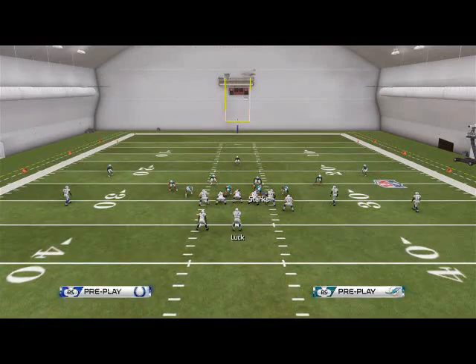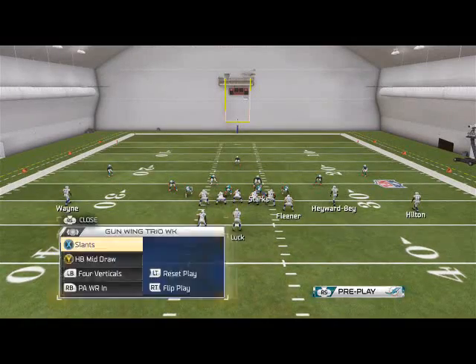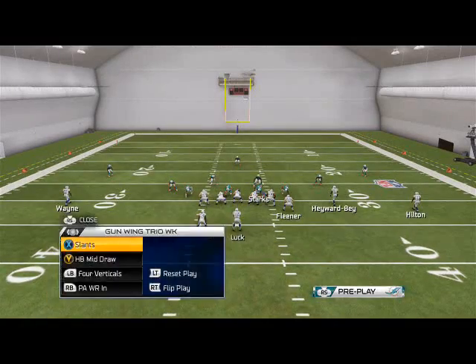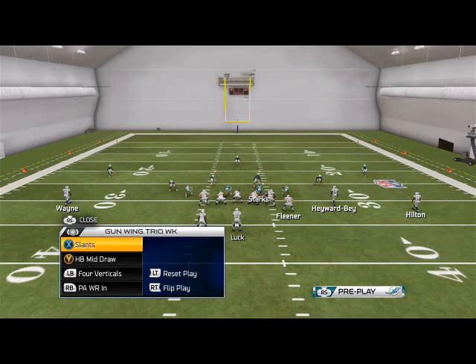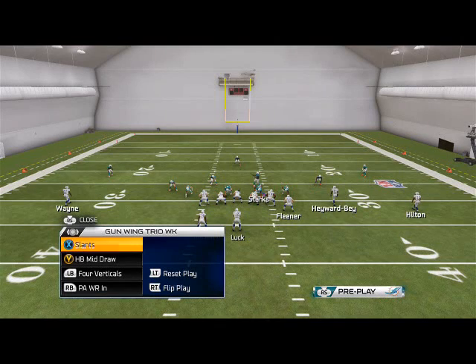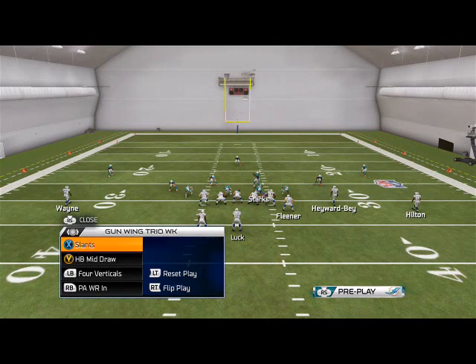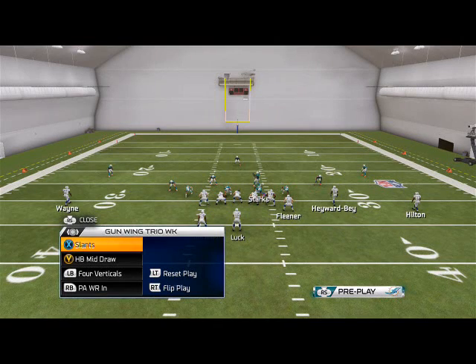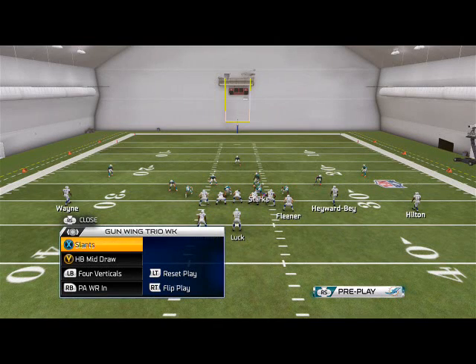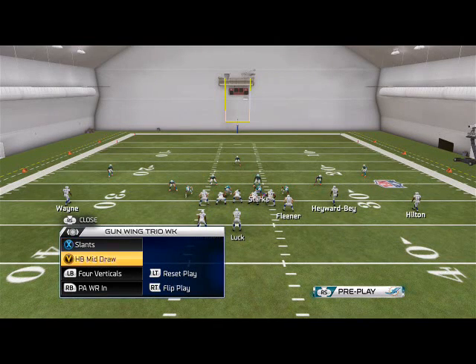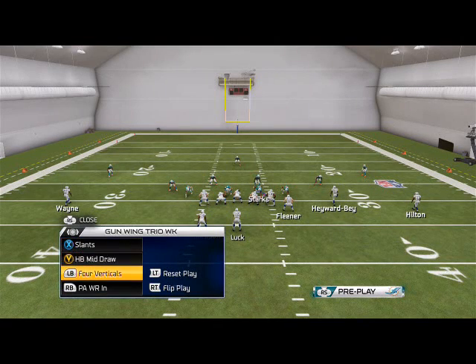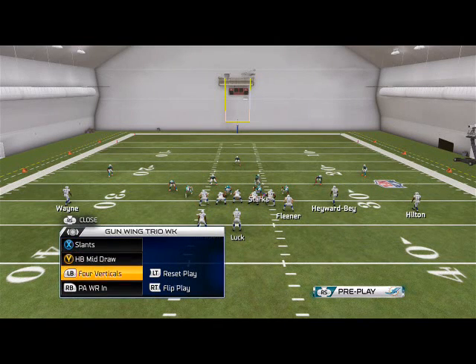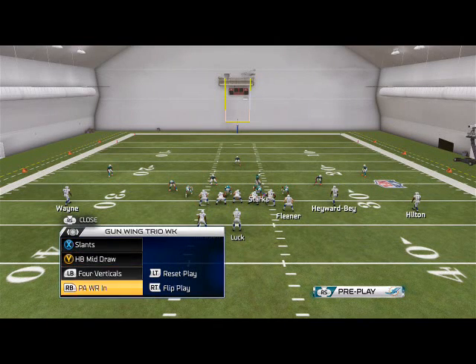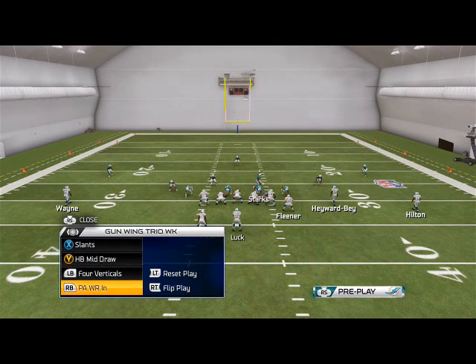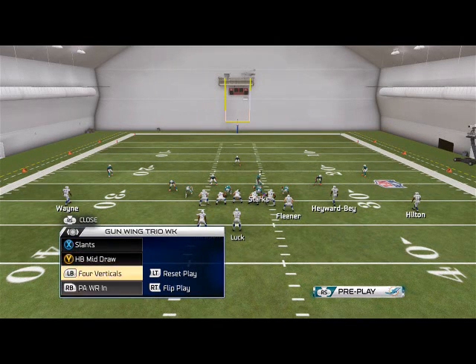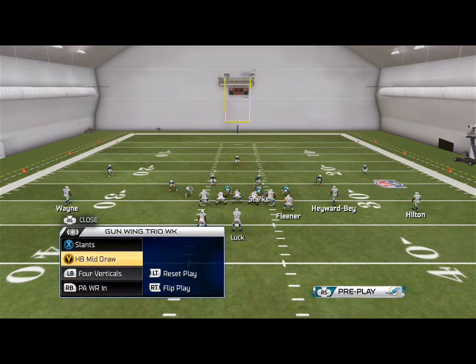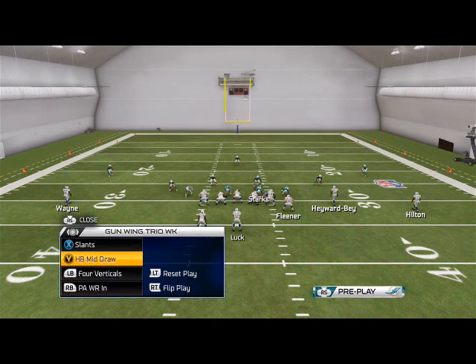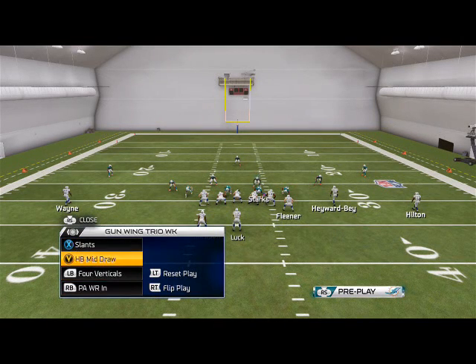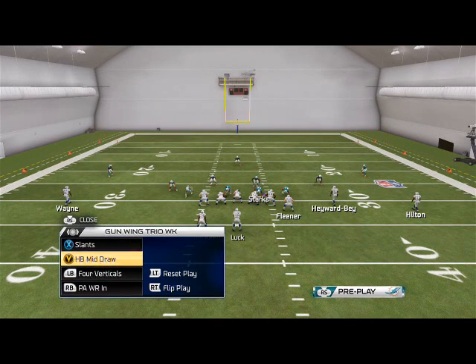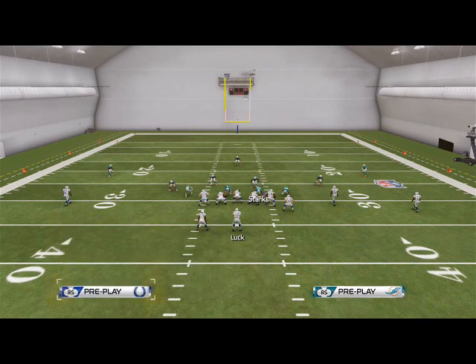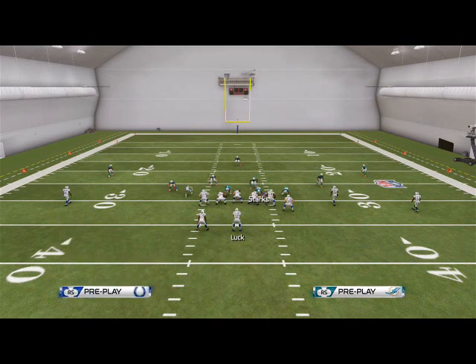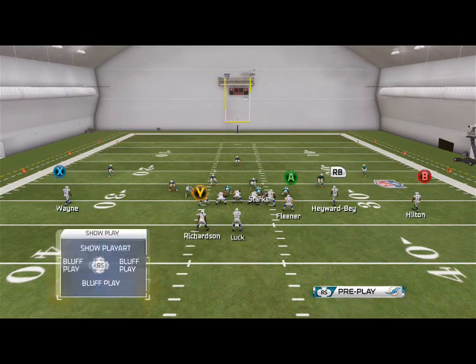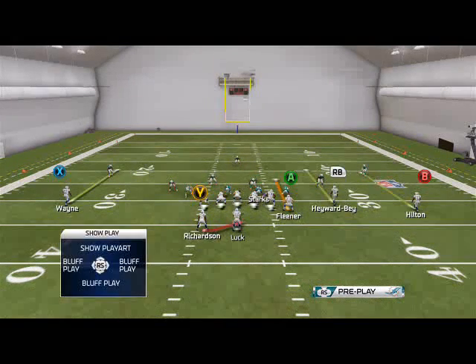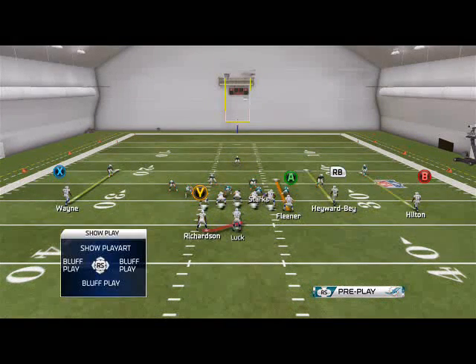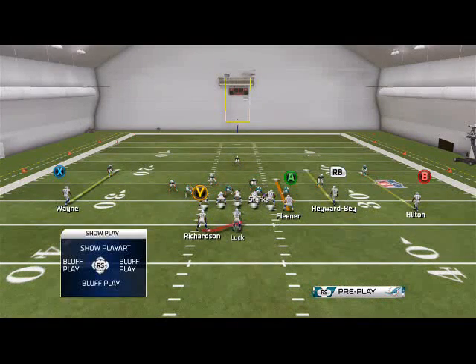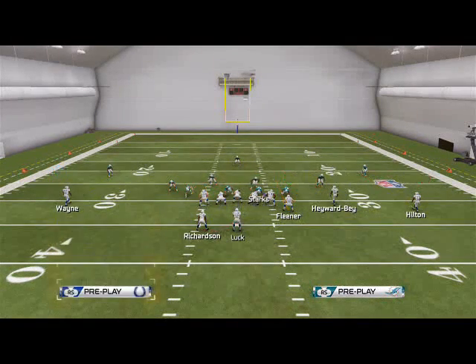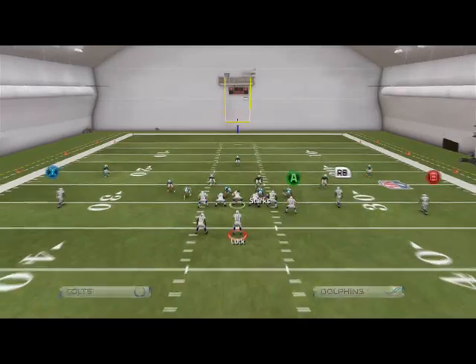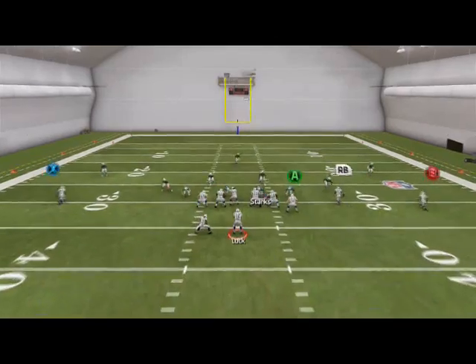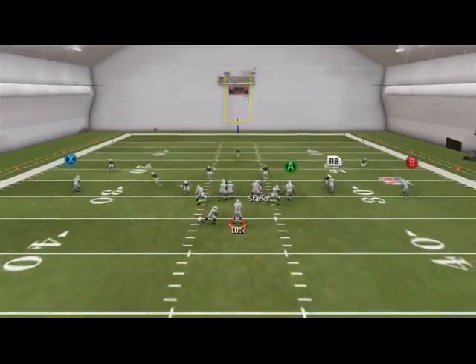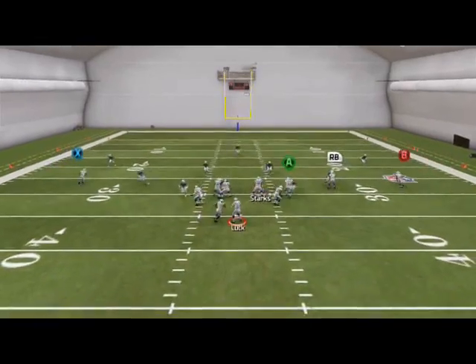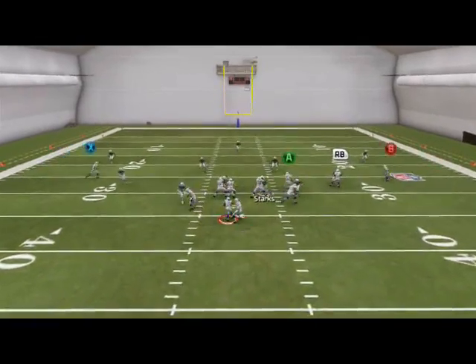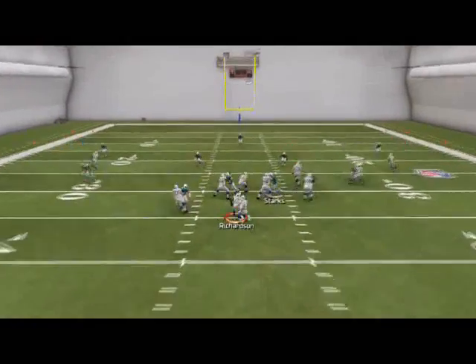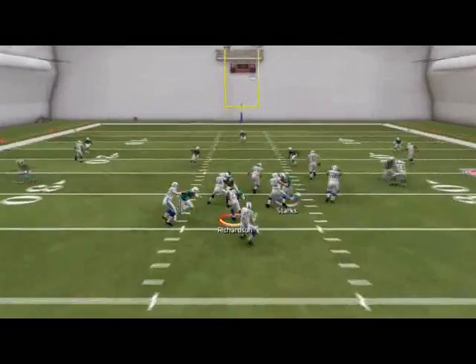The audibles we have are the slants, four verticals, PA wide receiver, and halfback mid-draw. The only plays we're going to focus on today — first, the halfback mid-draw.